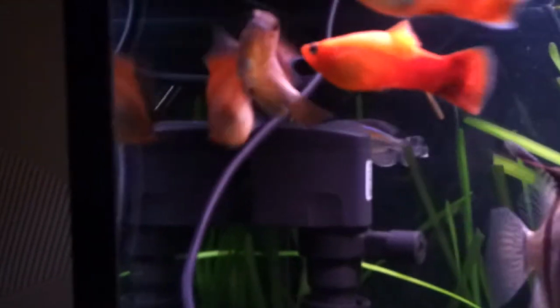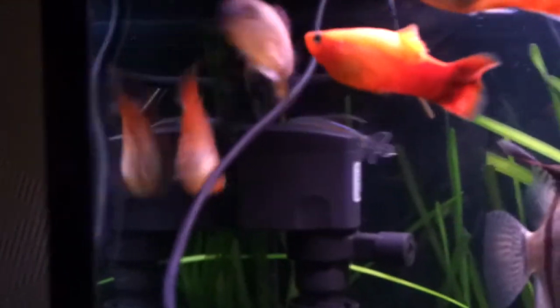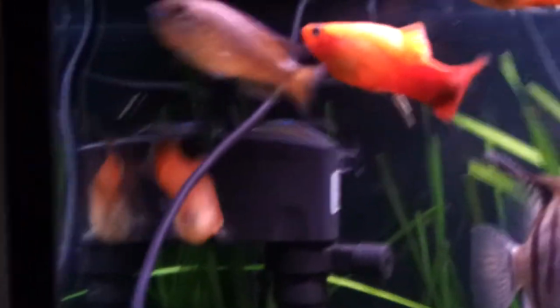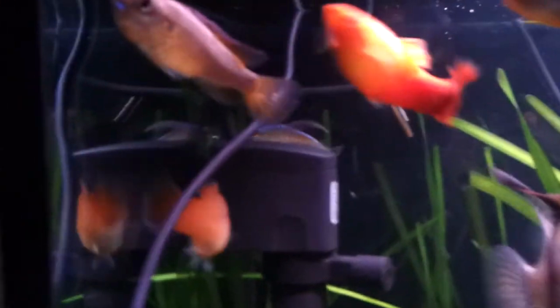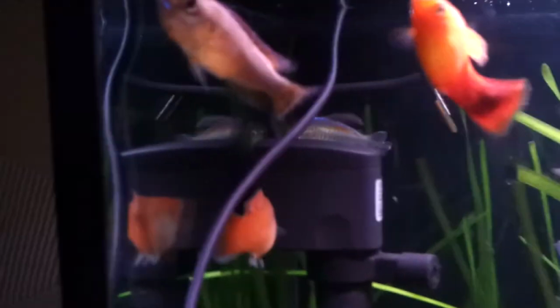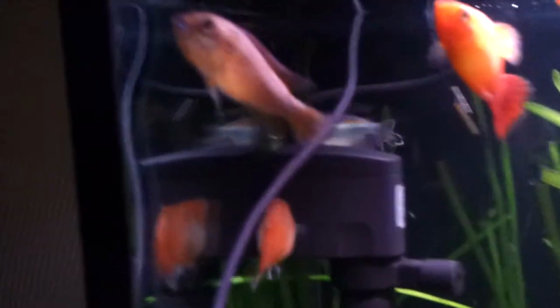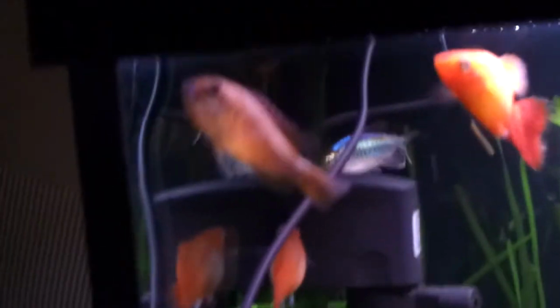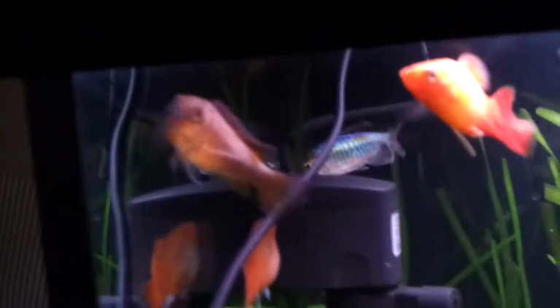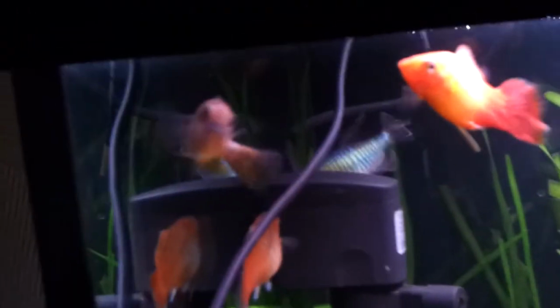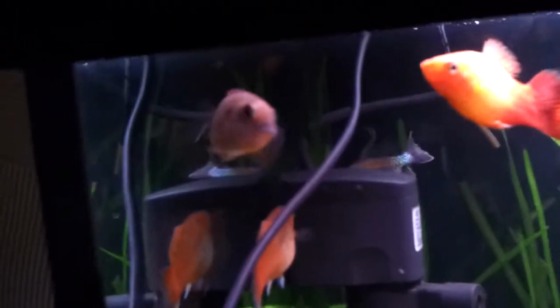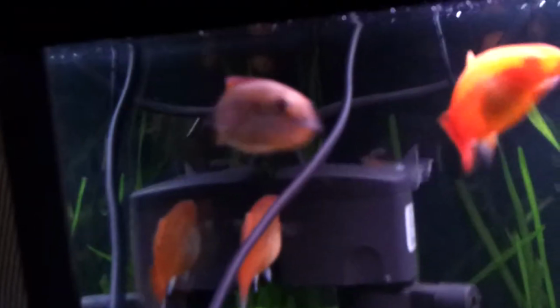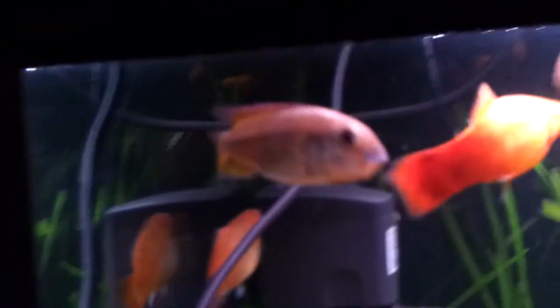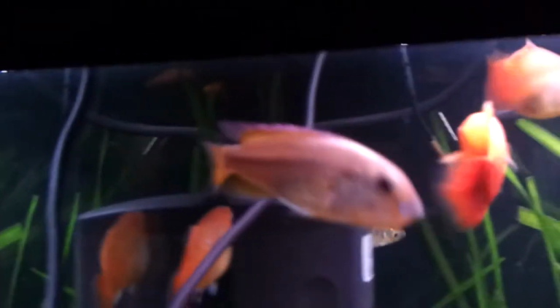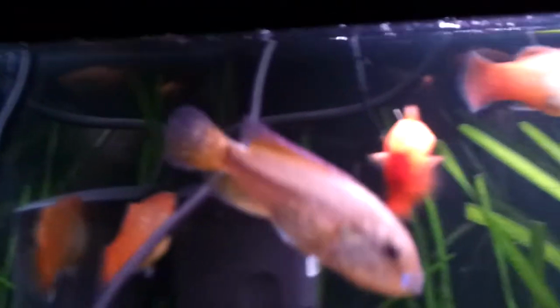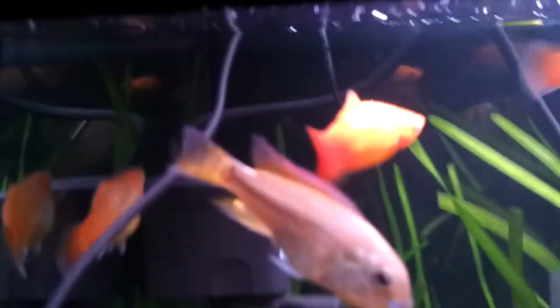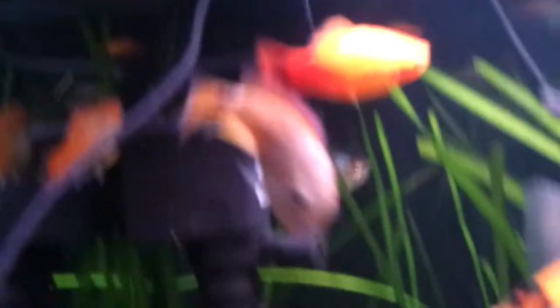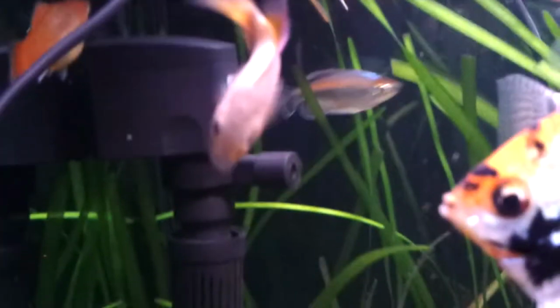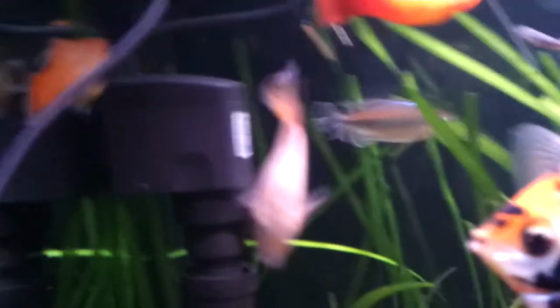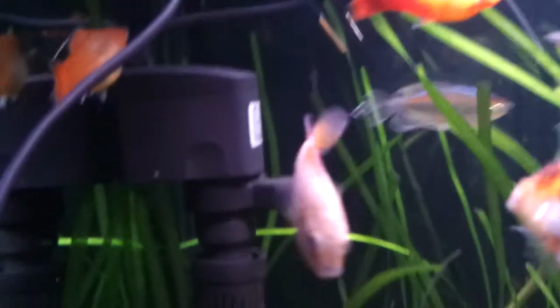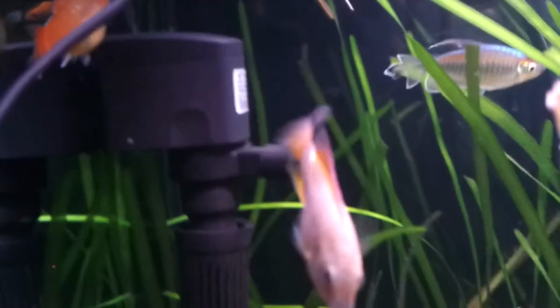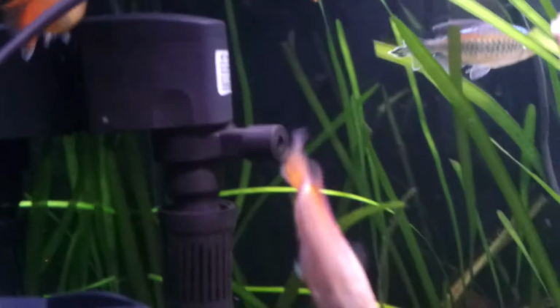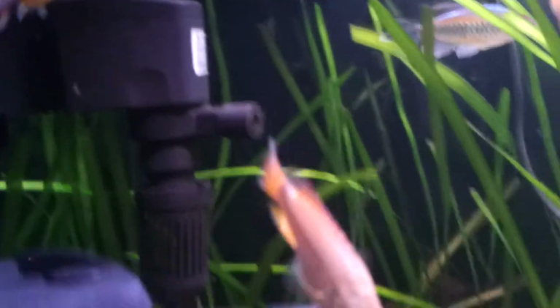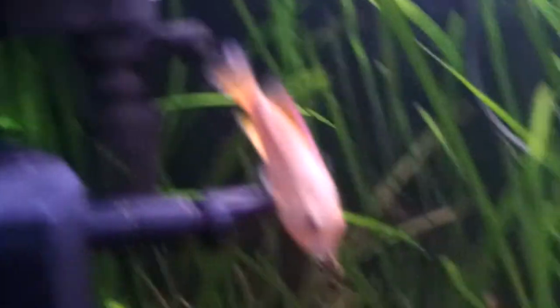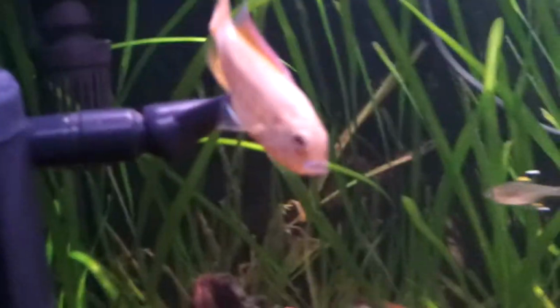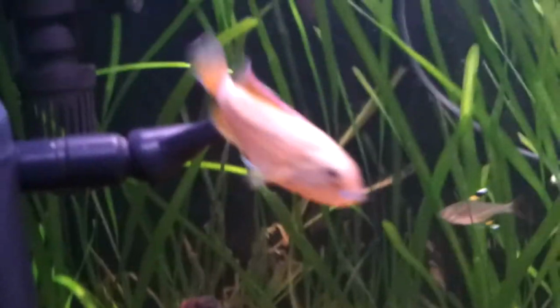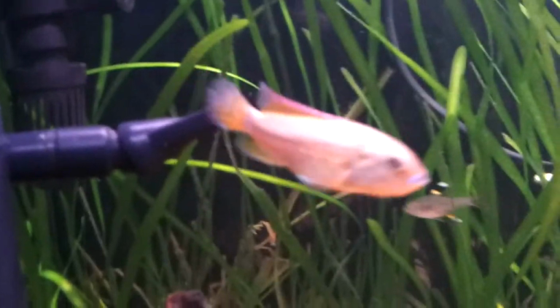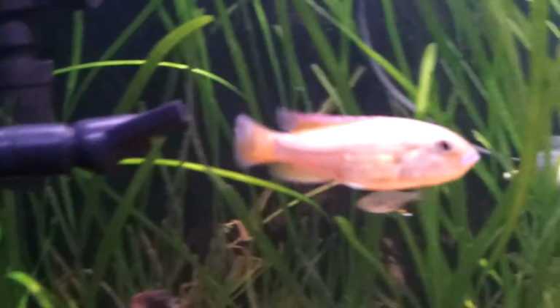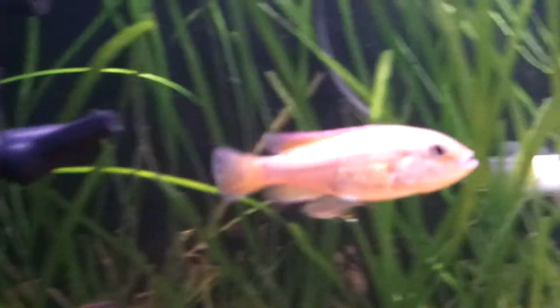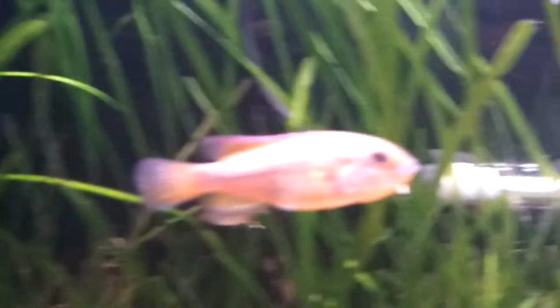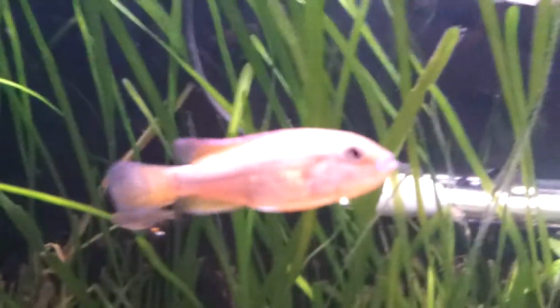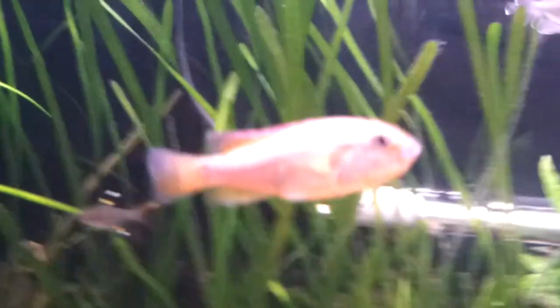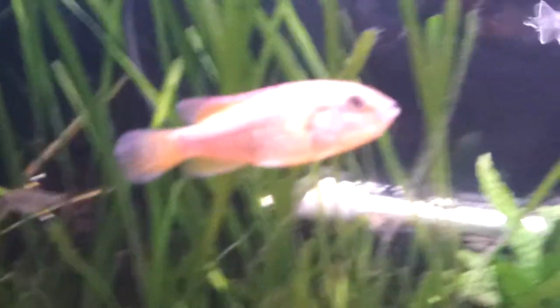This is the ejection mouth brooder female. This is the one I've already got fry from.